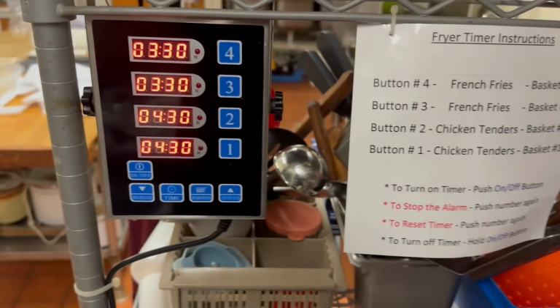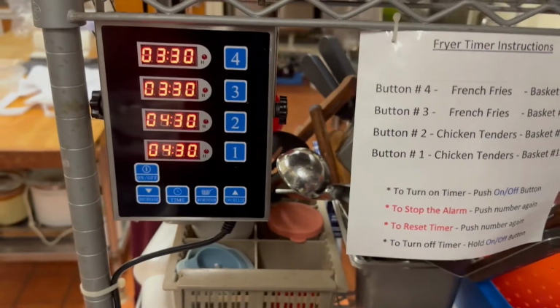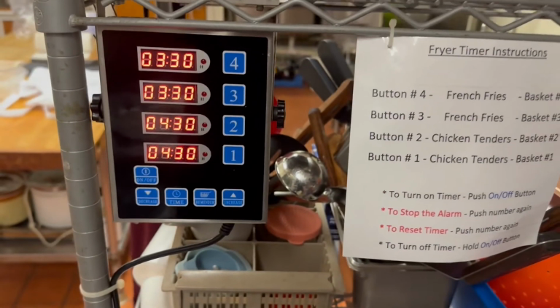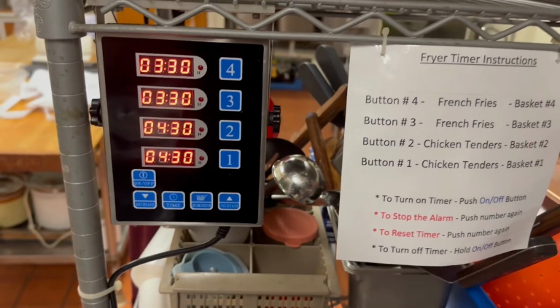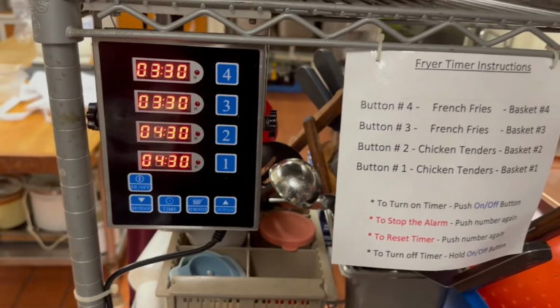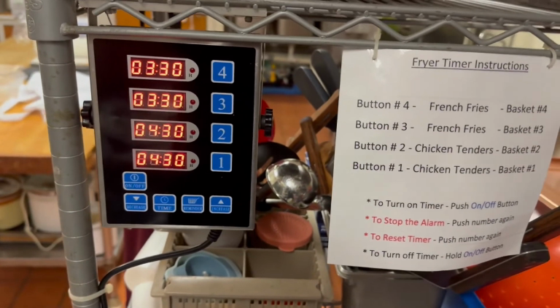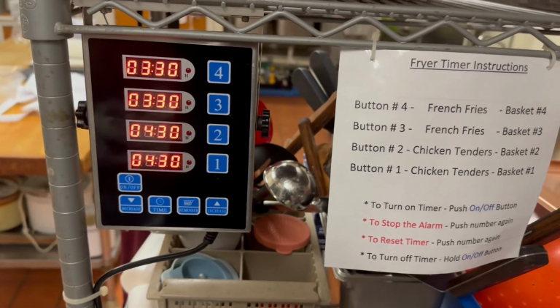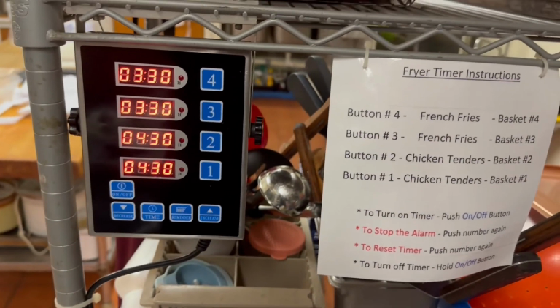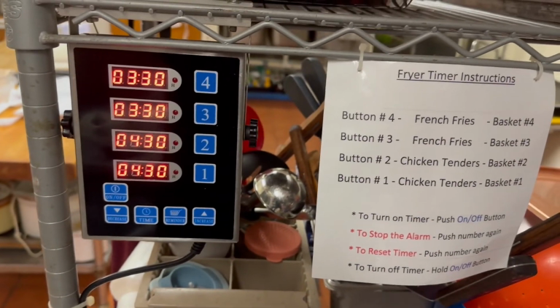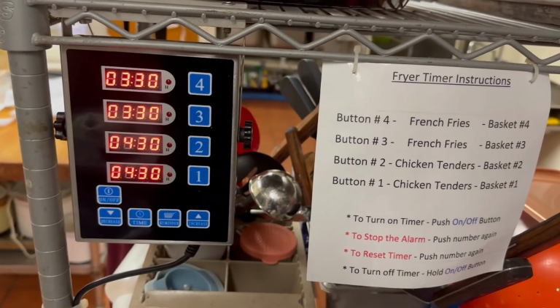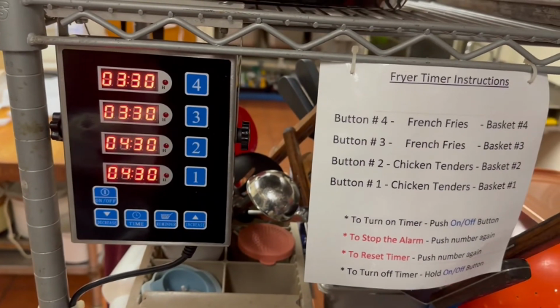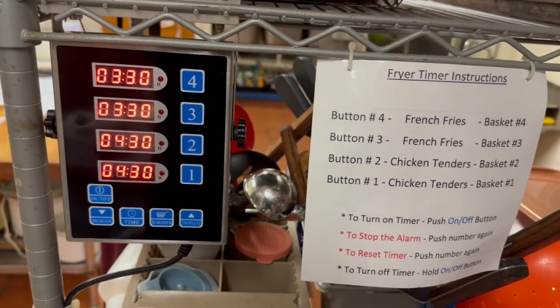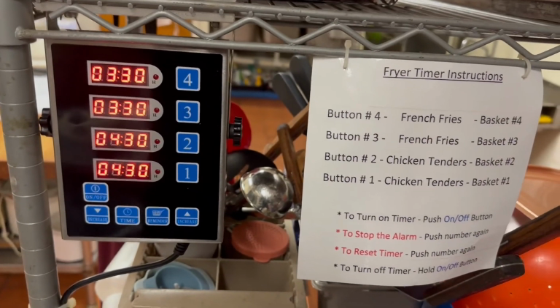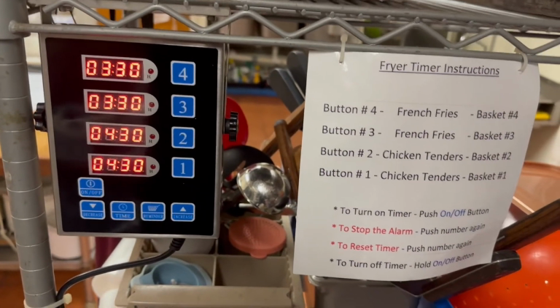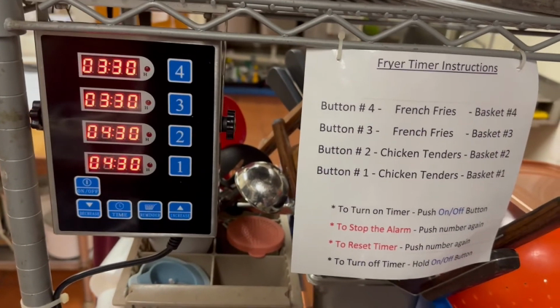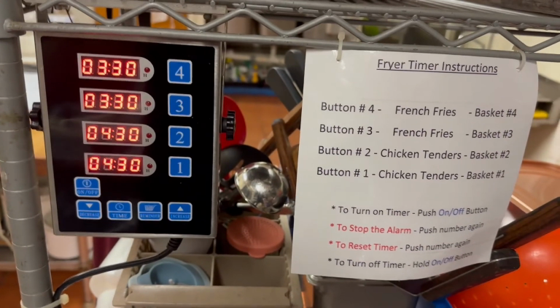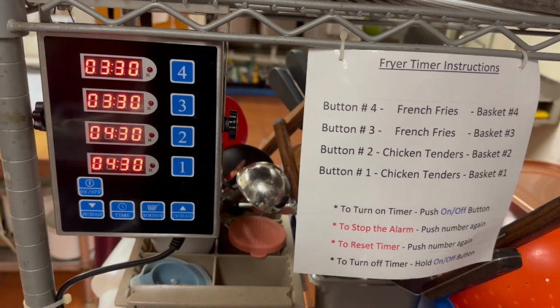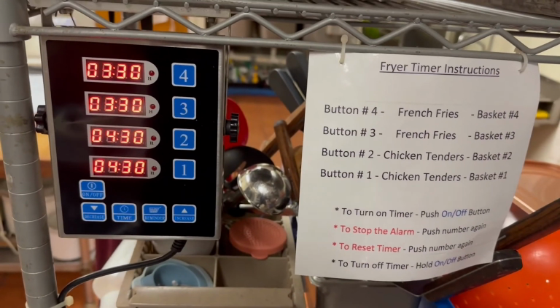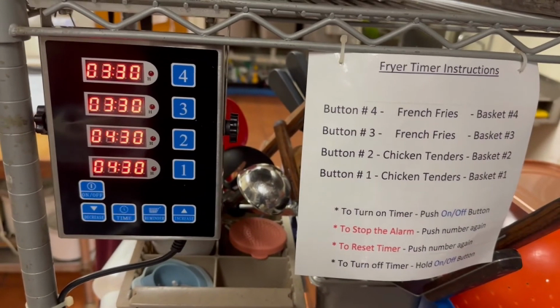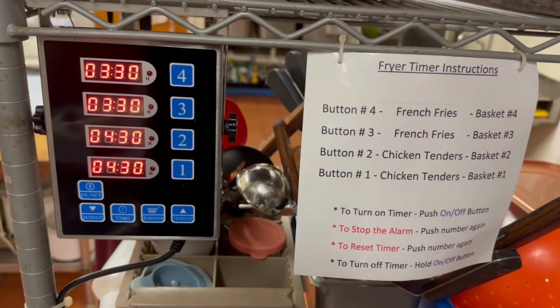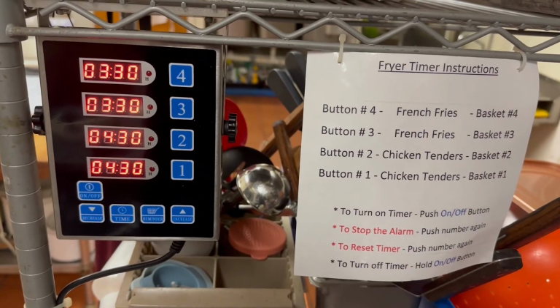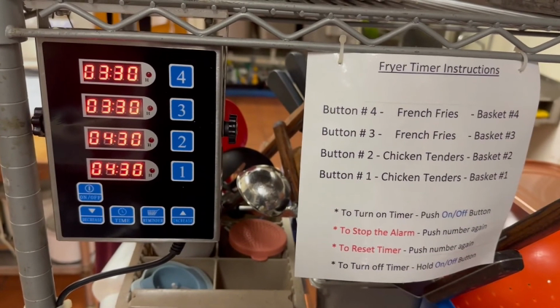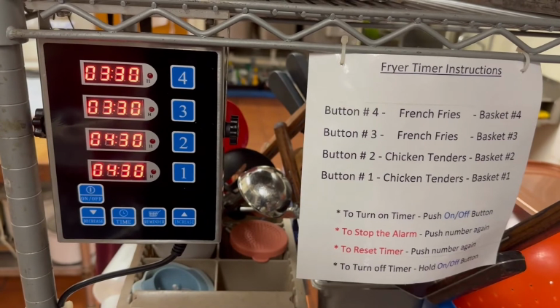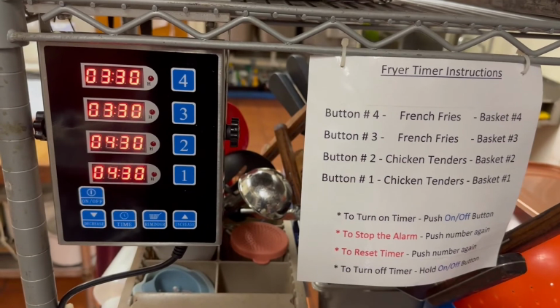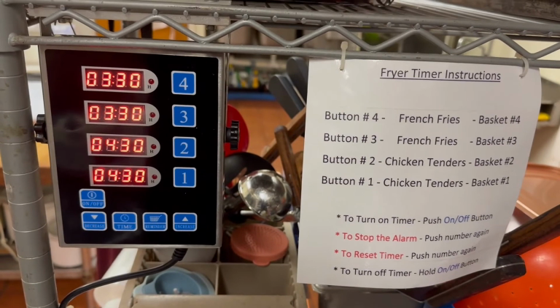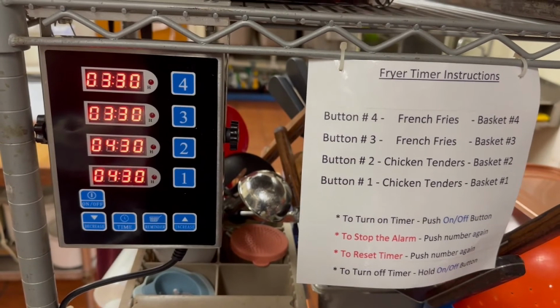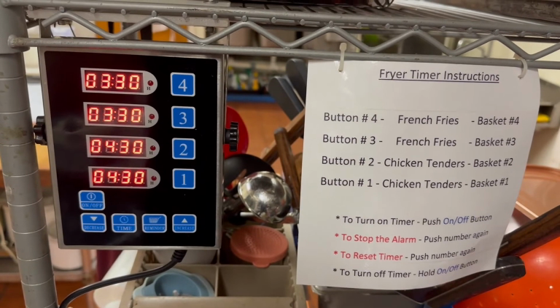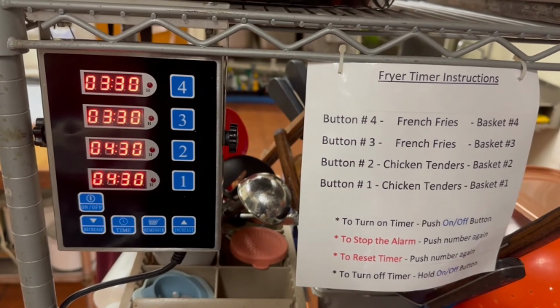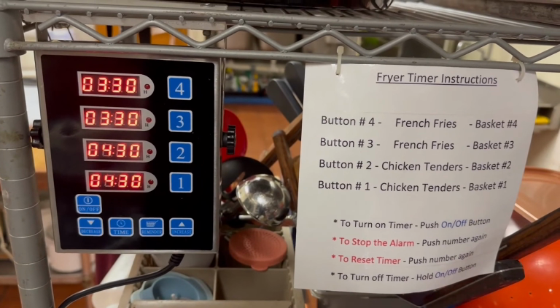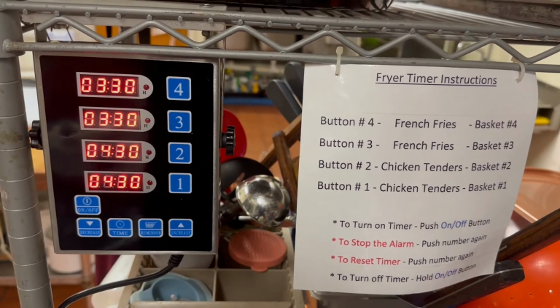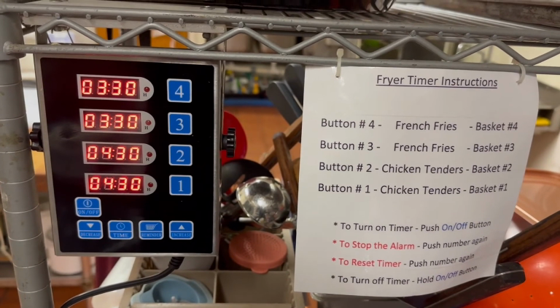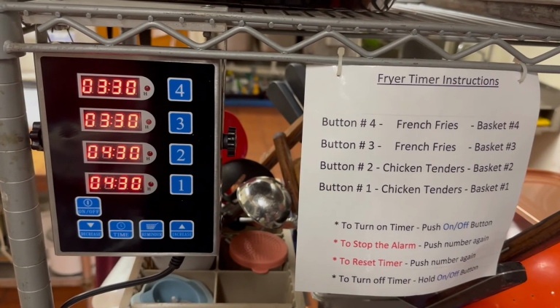The timer makes your life a lot easier when you're running the deep fryer. That'll do it for this video.